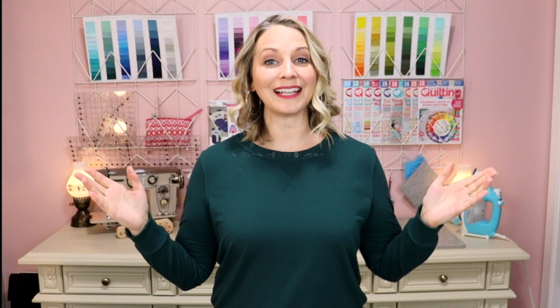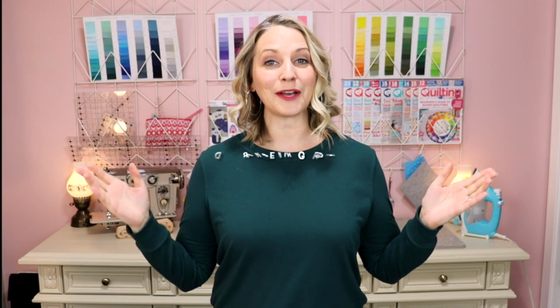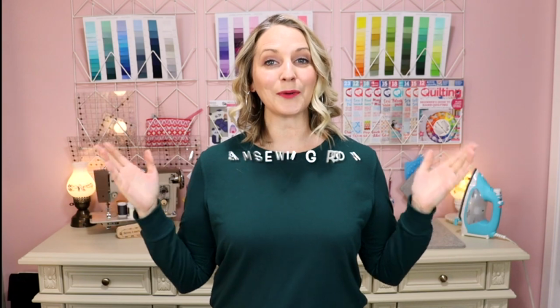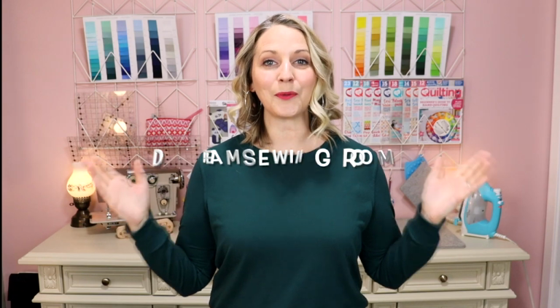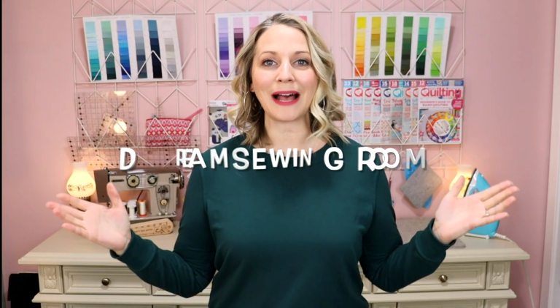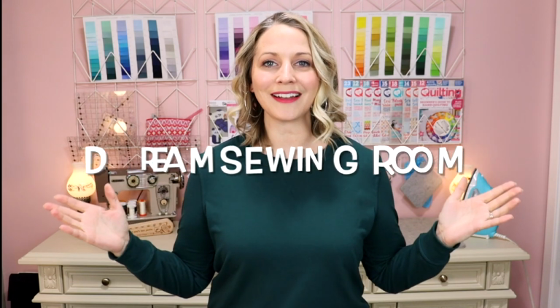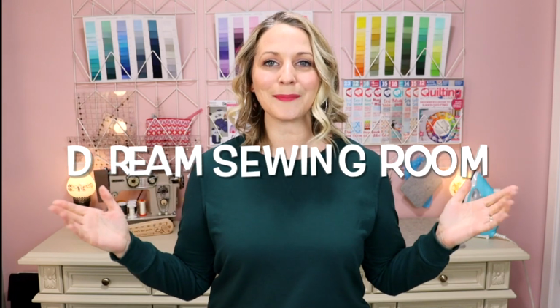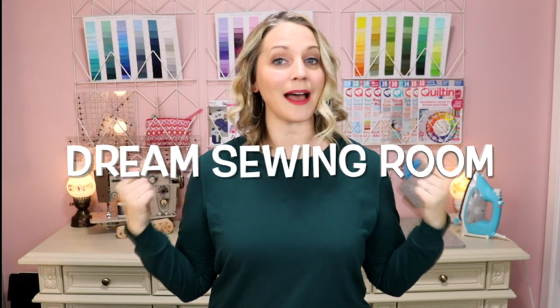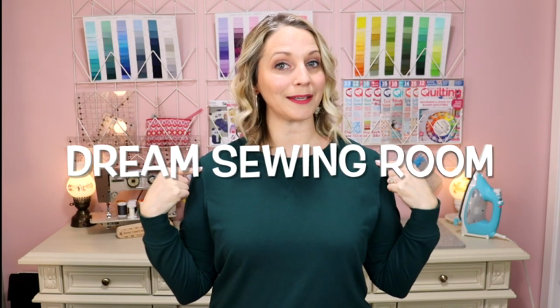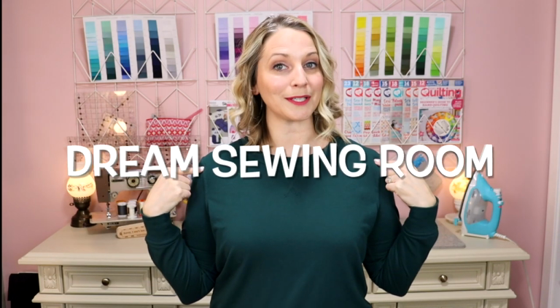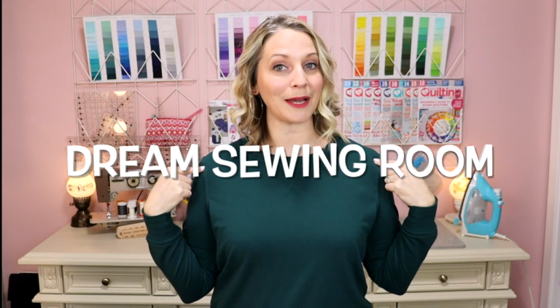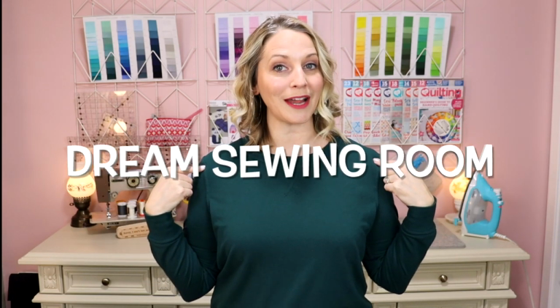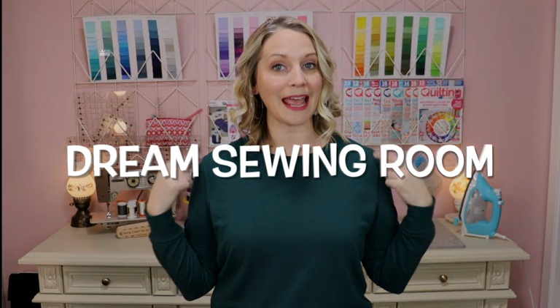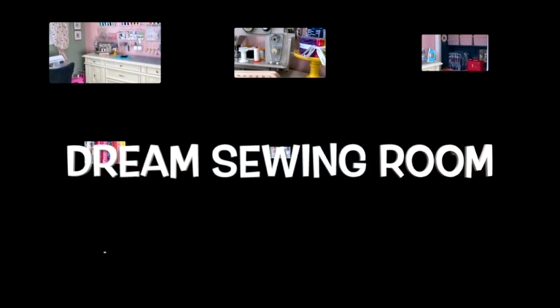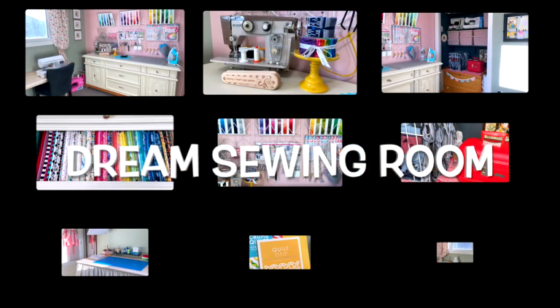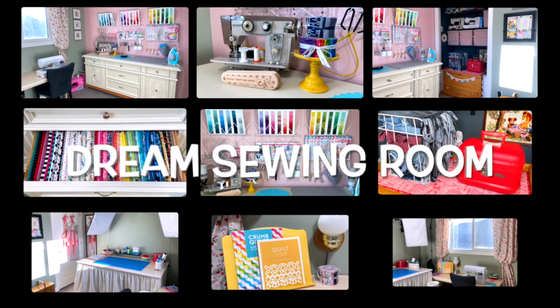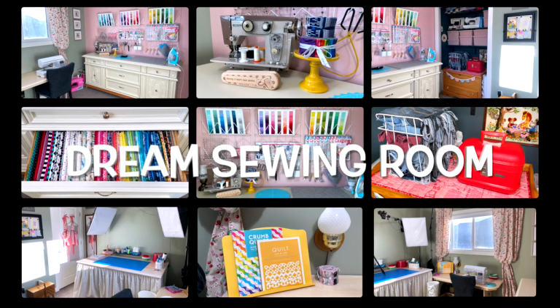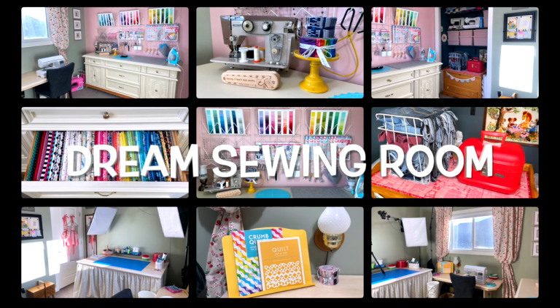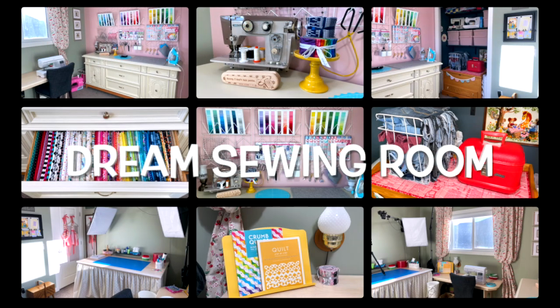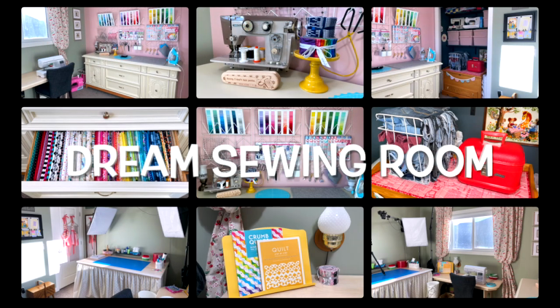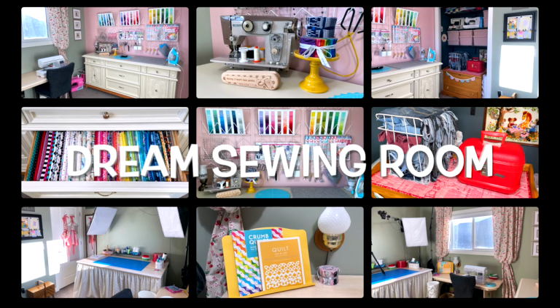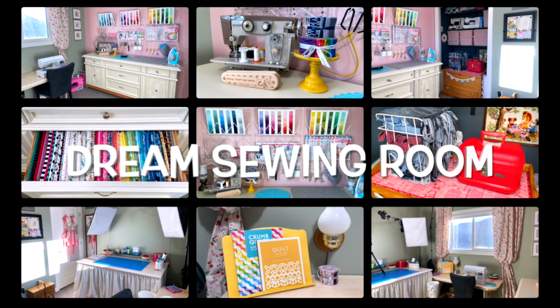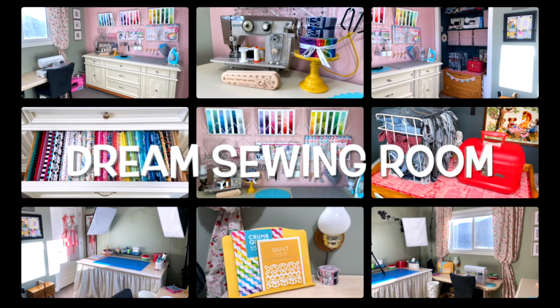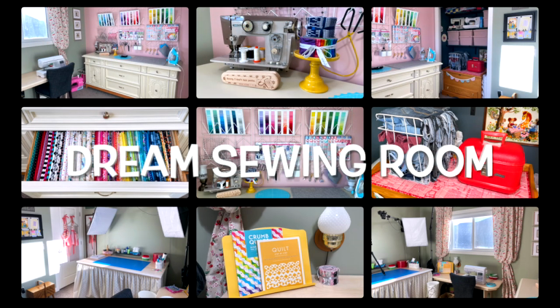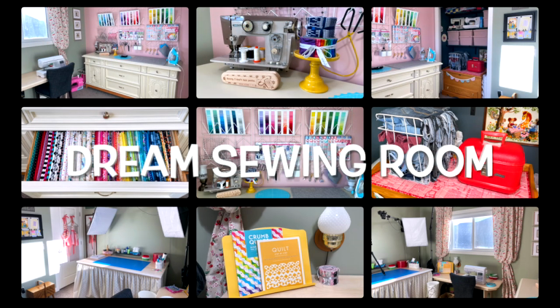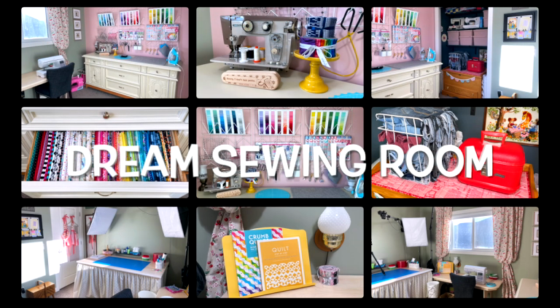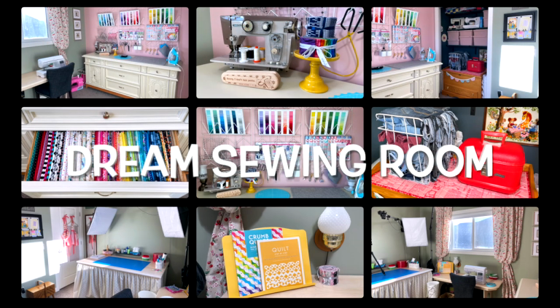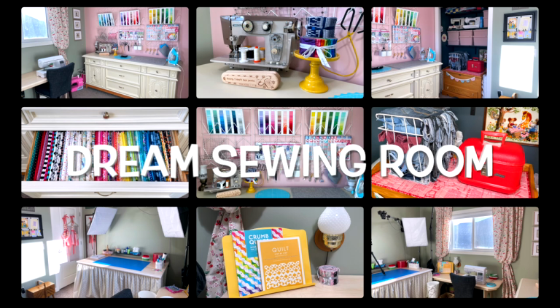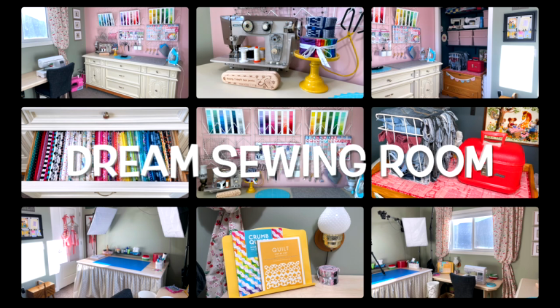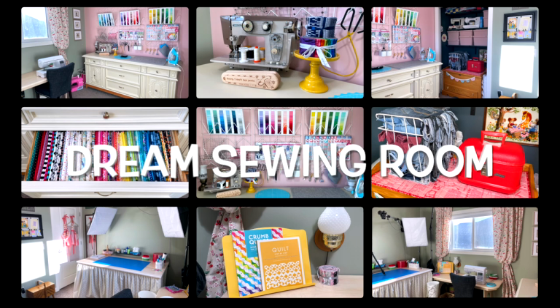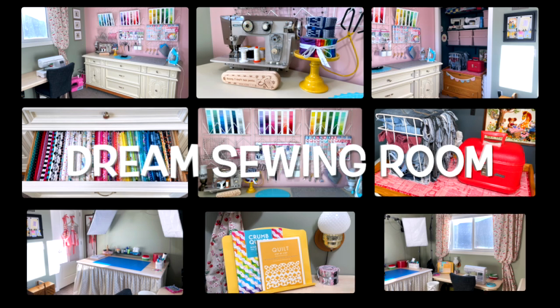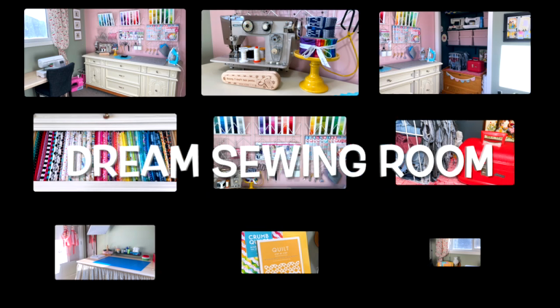Hello, welcome! I am Tamara and this is my dream sewing room. Let me show you around.